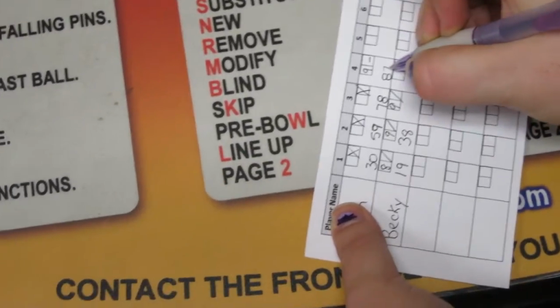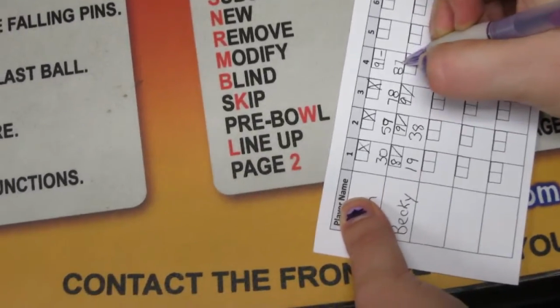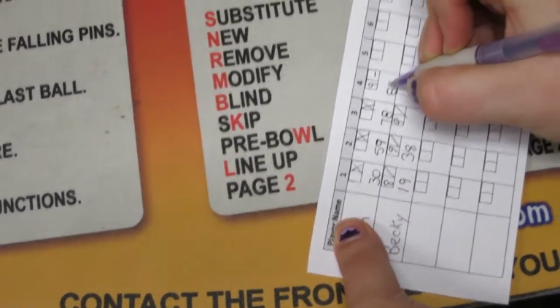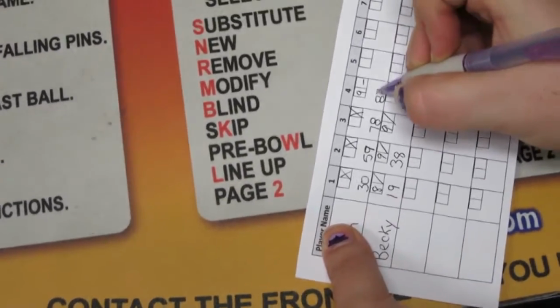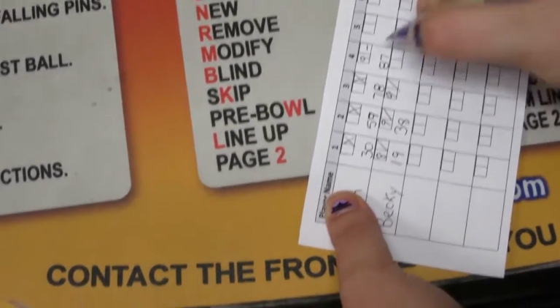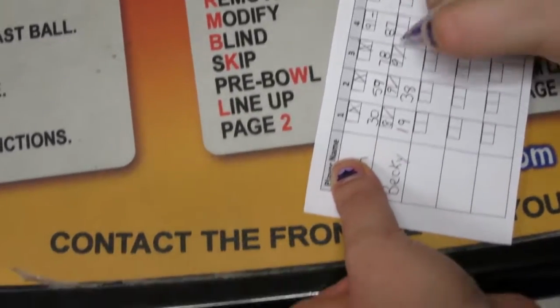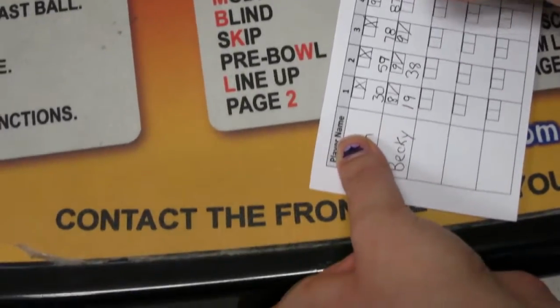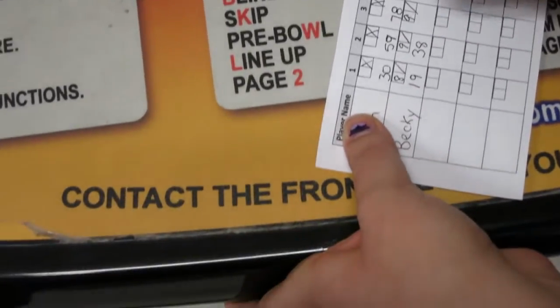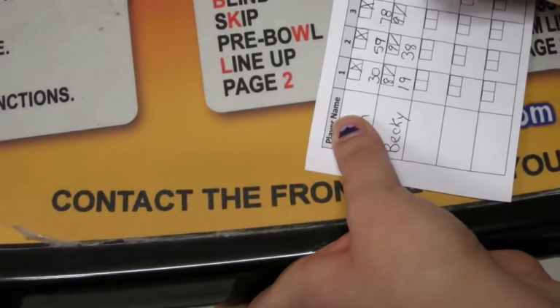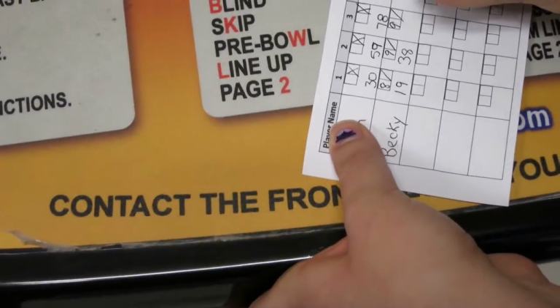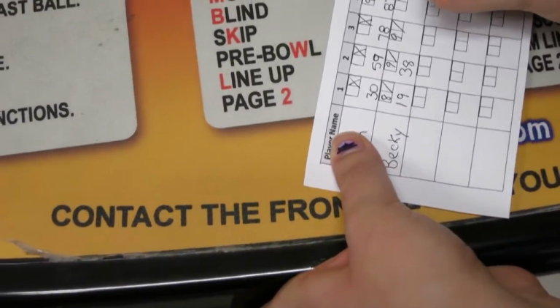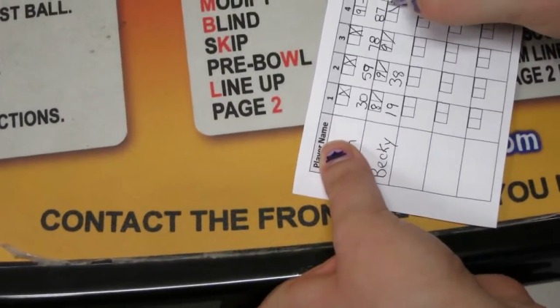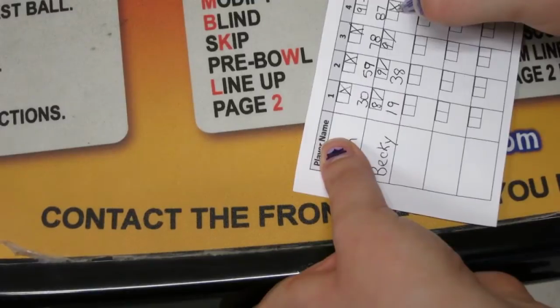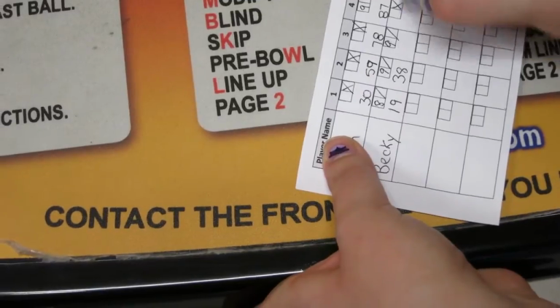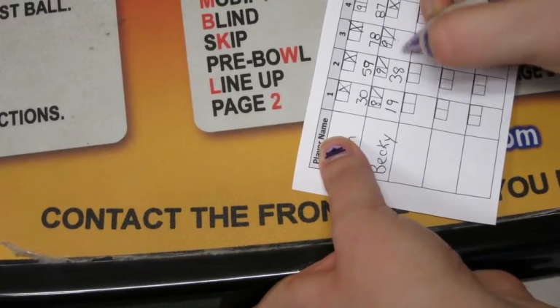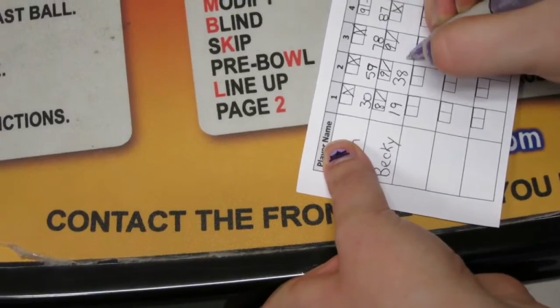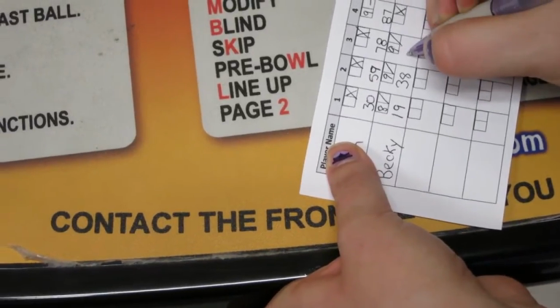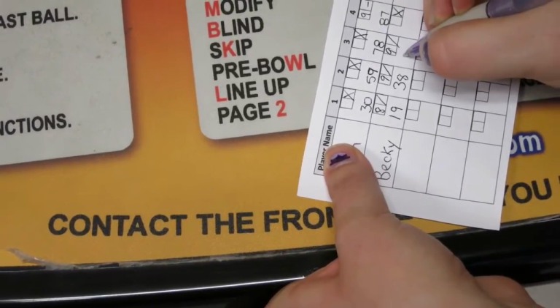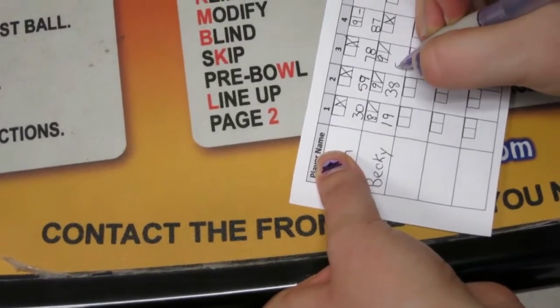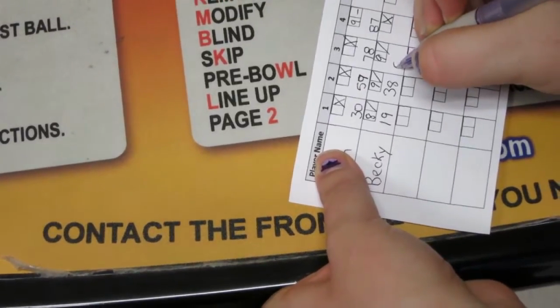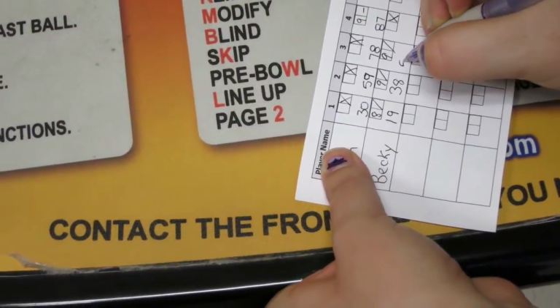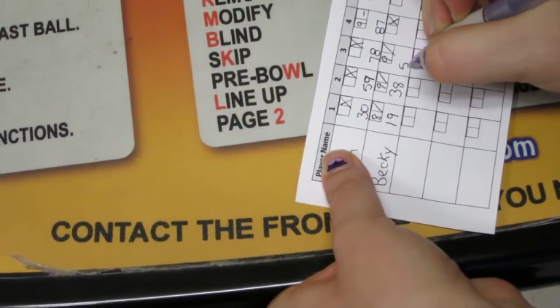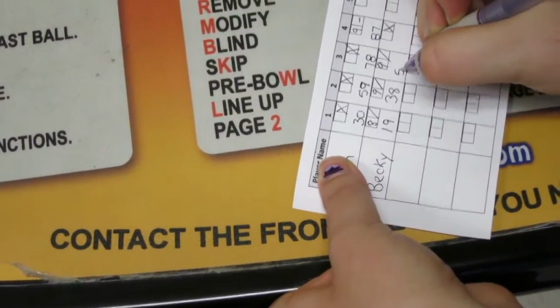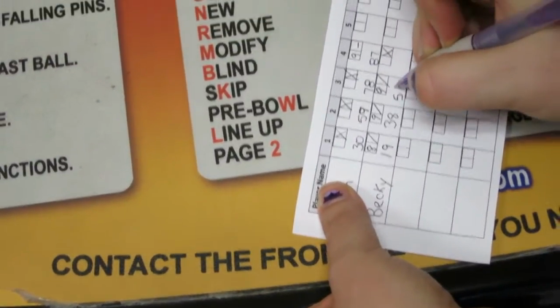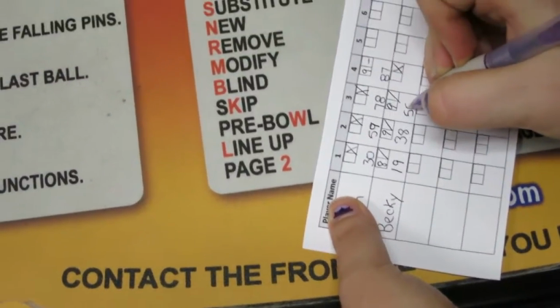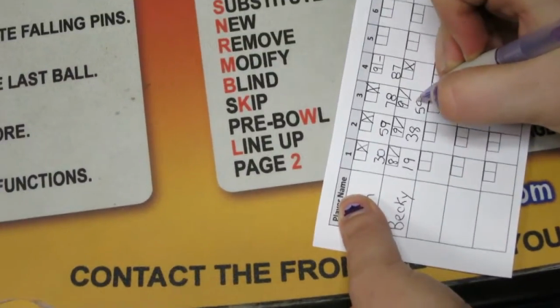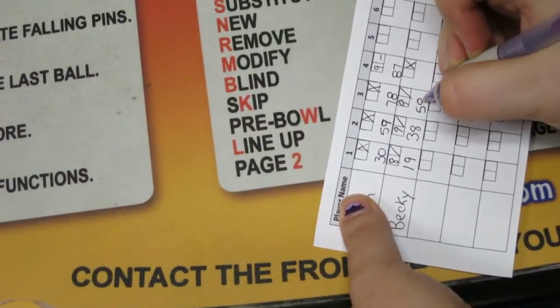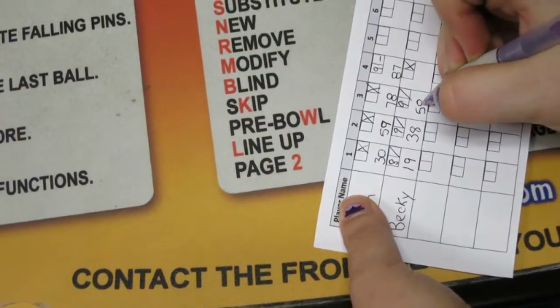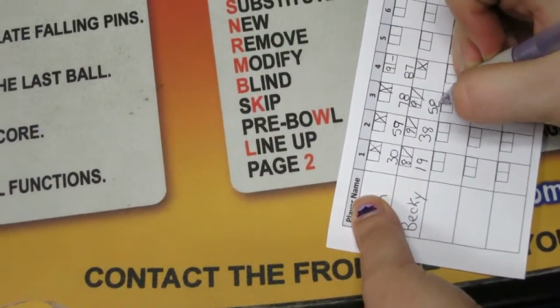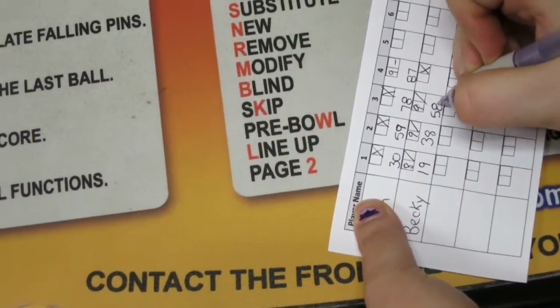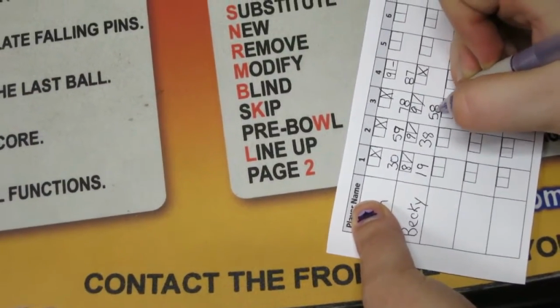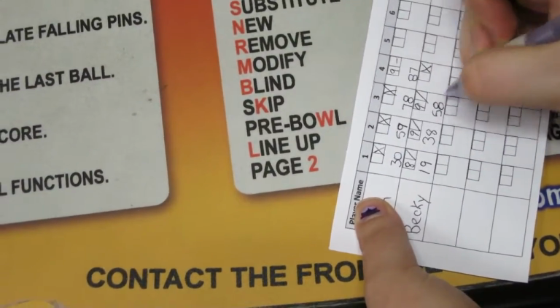You got a strike — add 20. You got a strike, so an X plus 38 would be 28 plus 38.